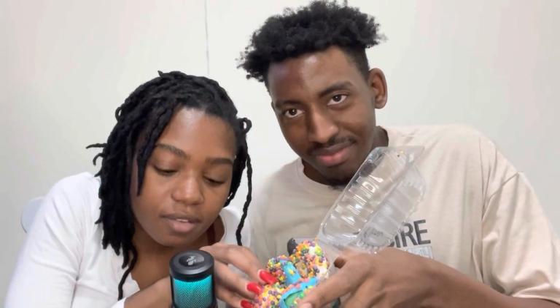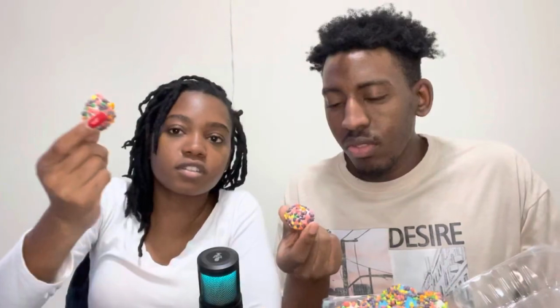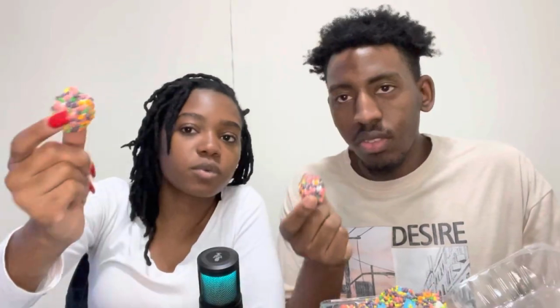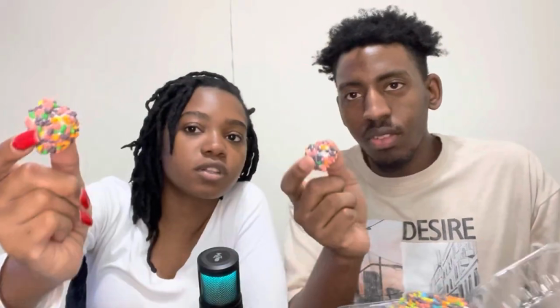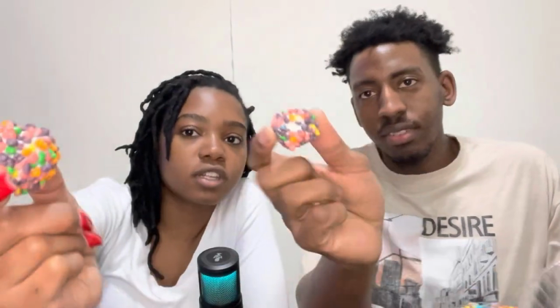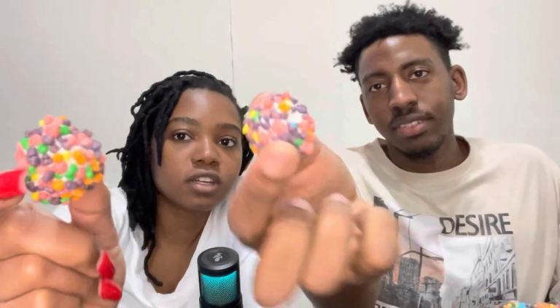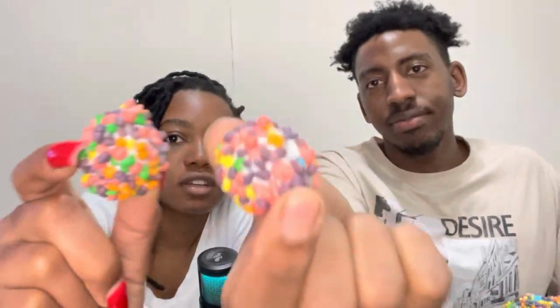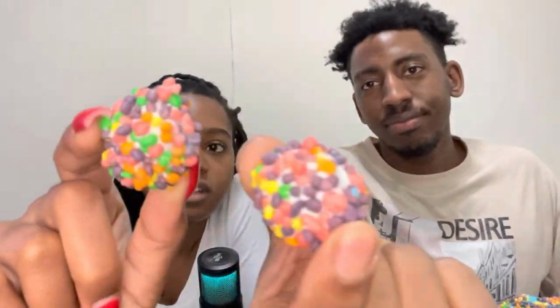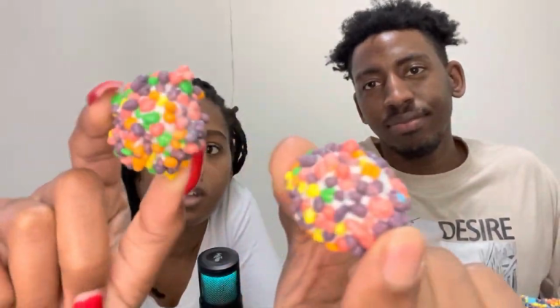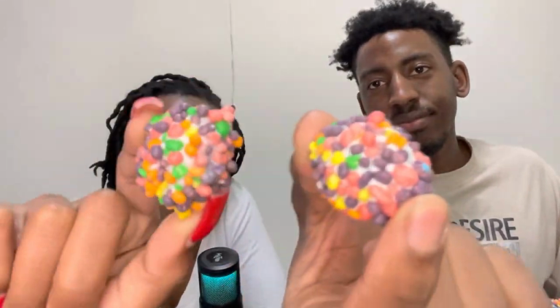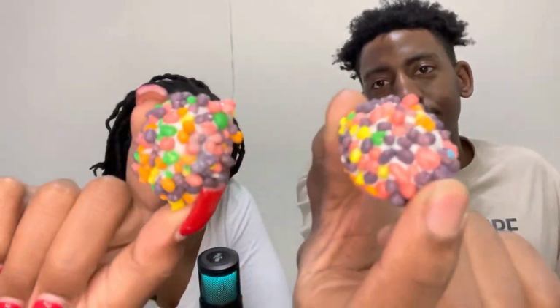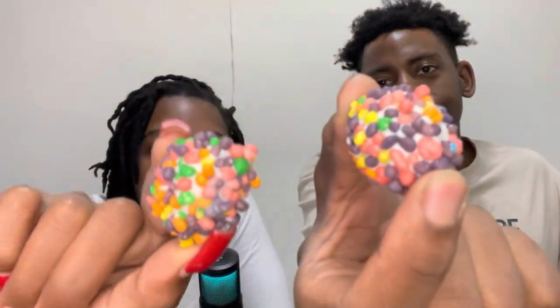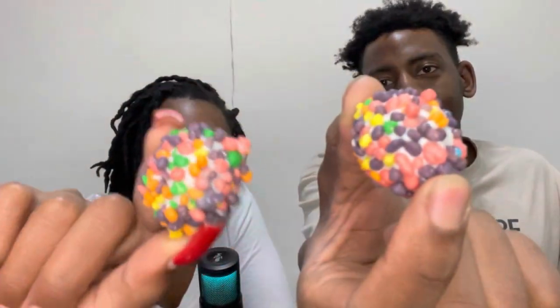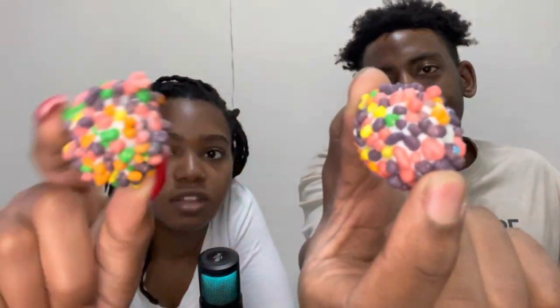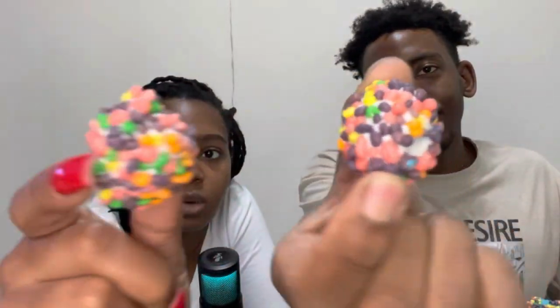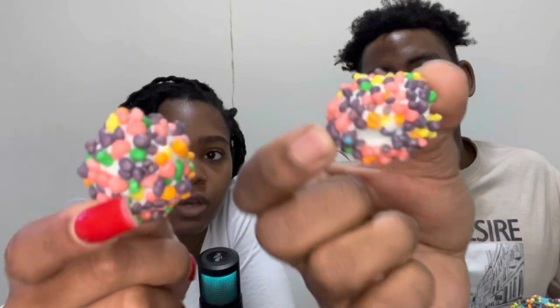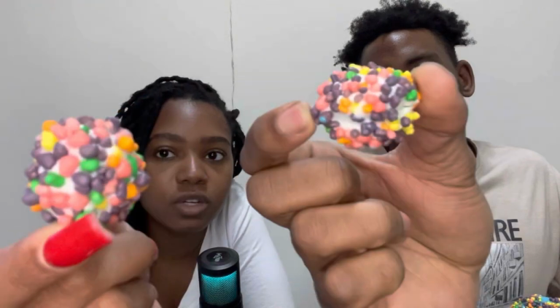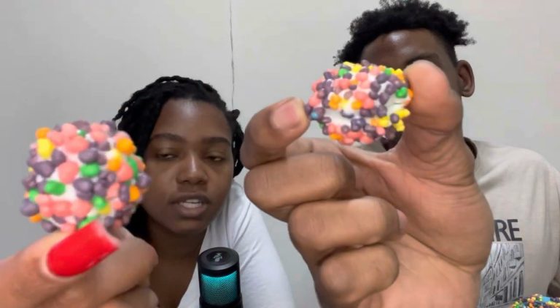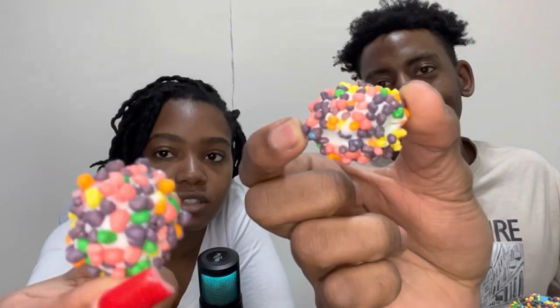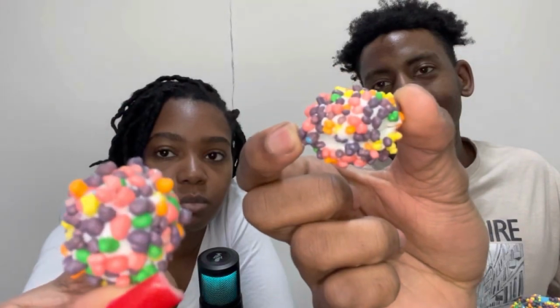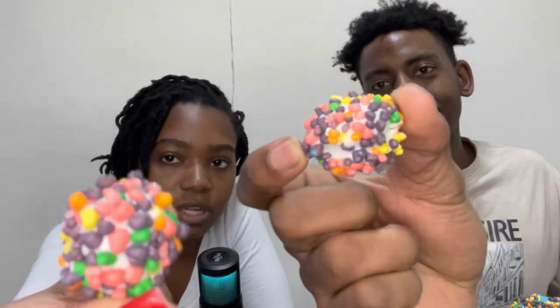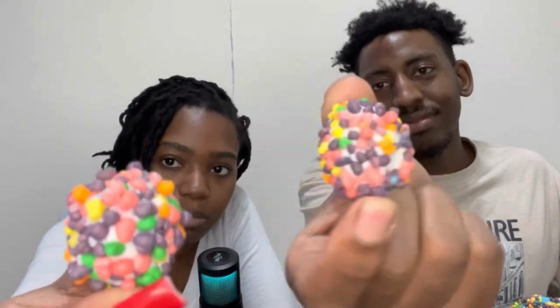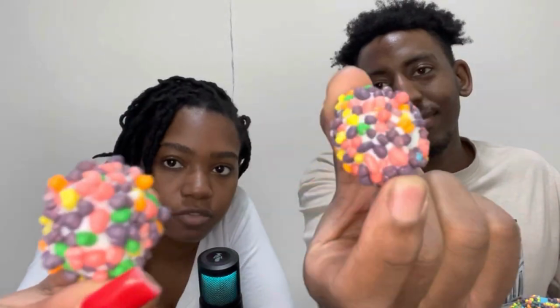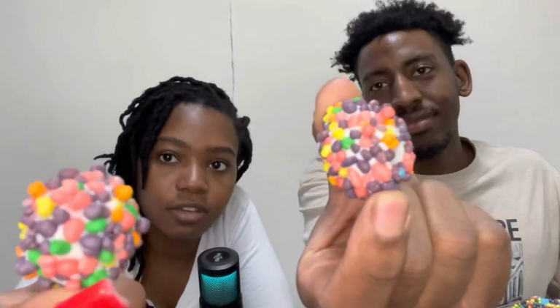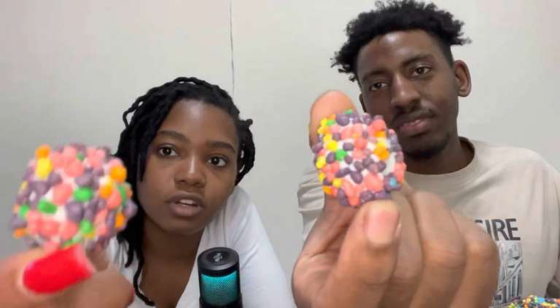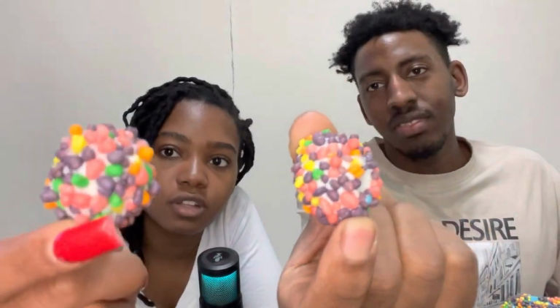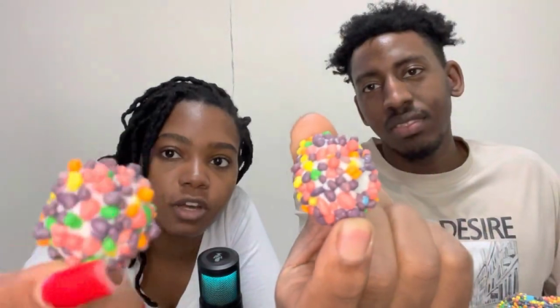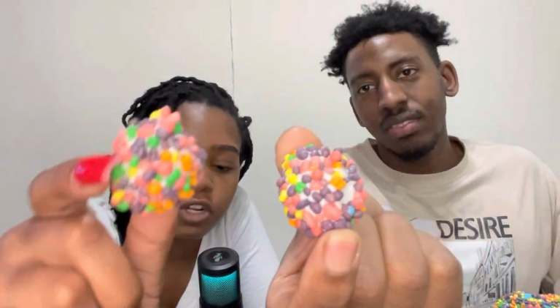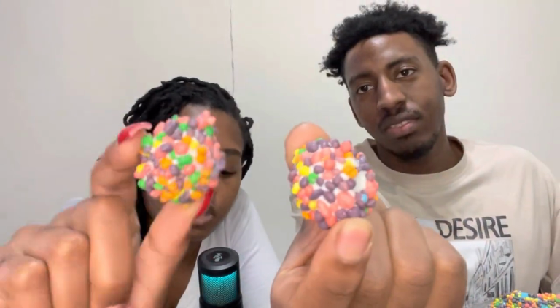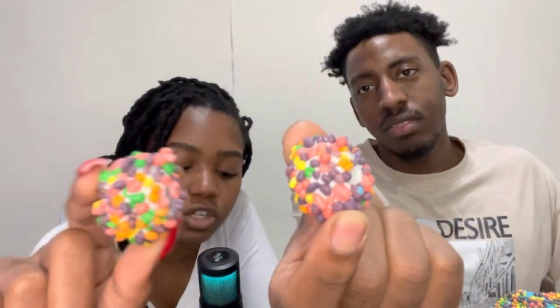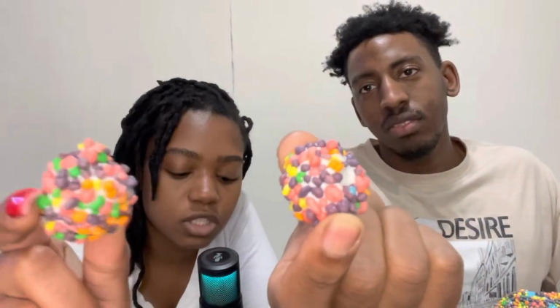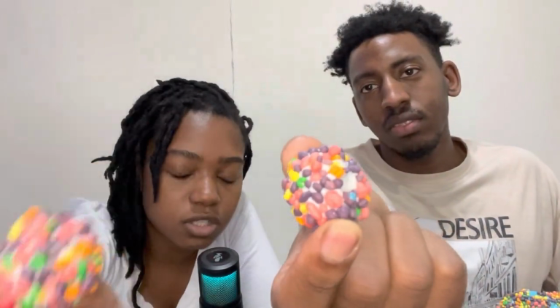This is what it looks like. The white one is the pineapple flavor covered in Nerds.